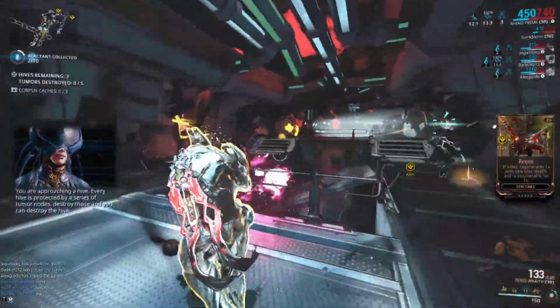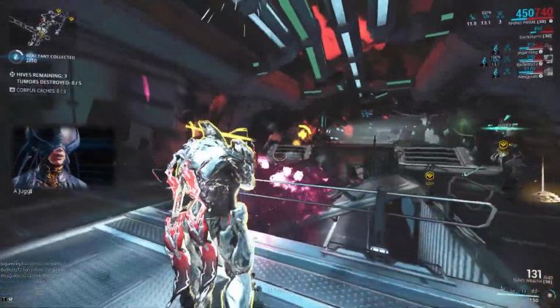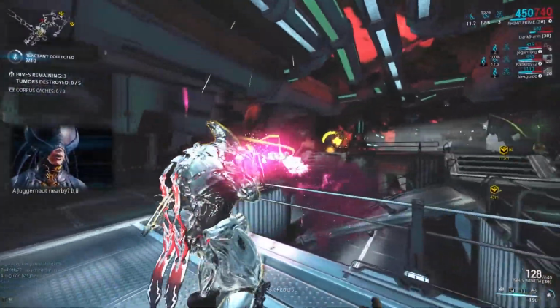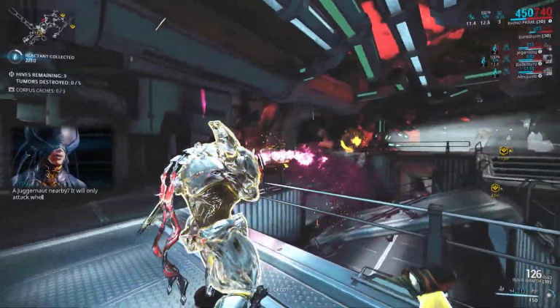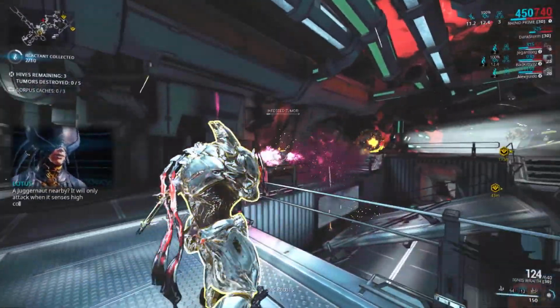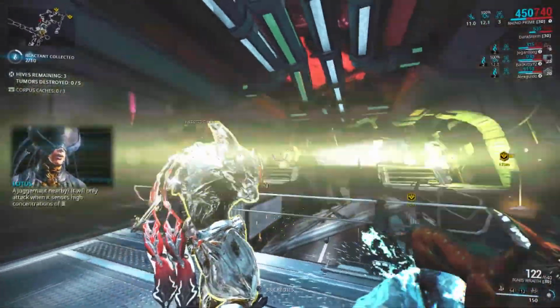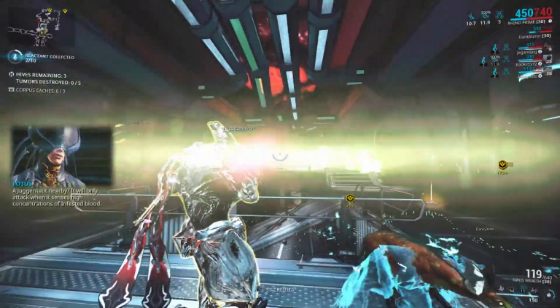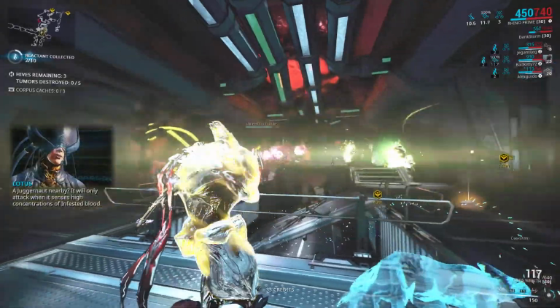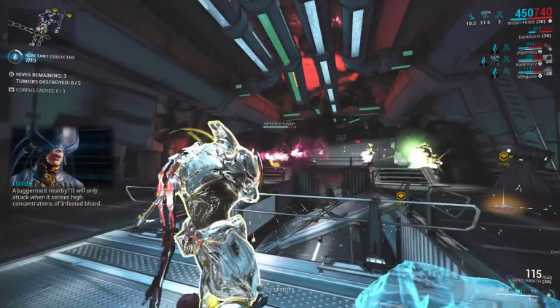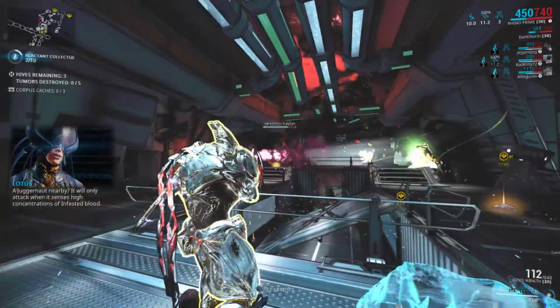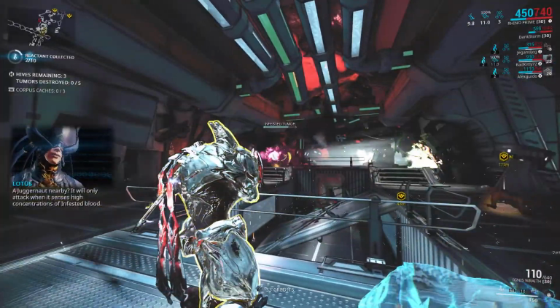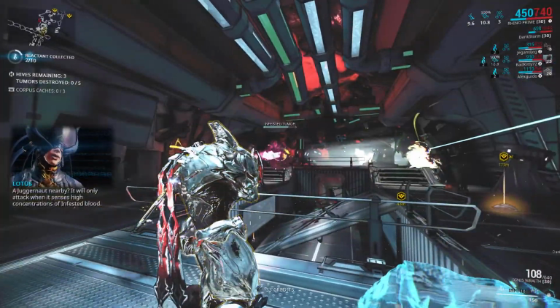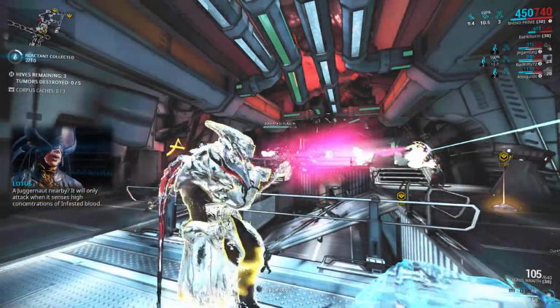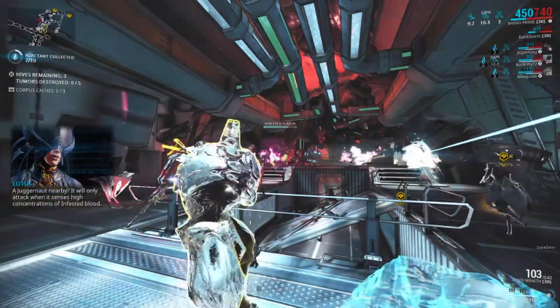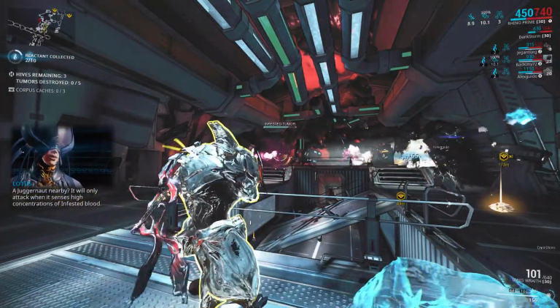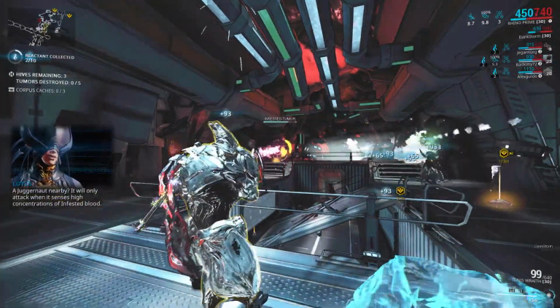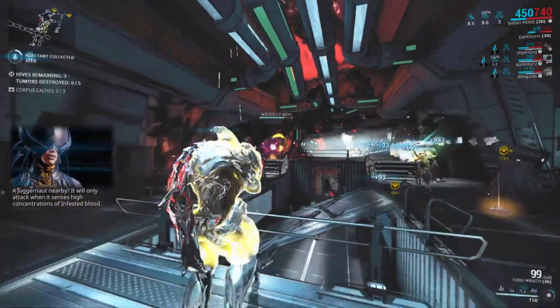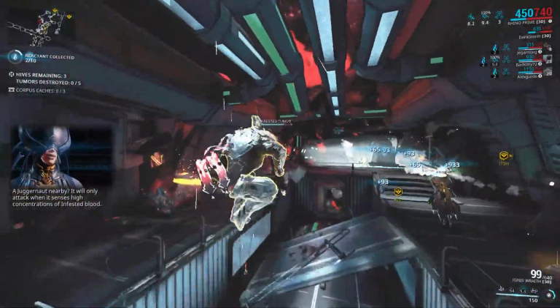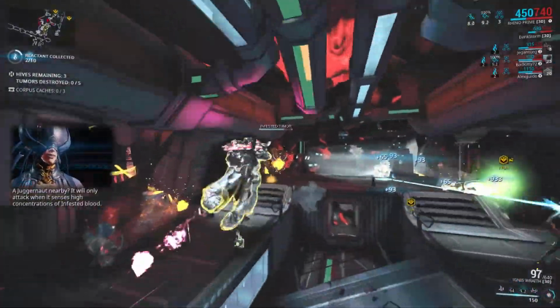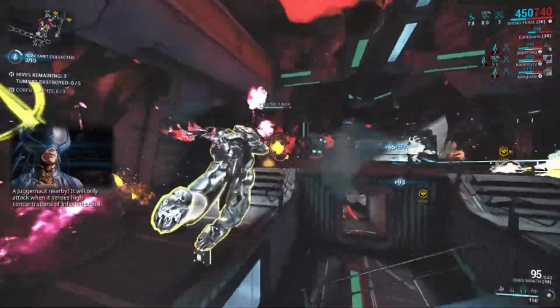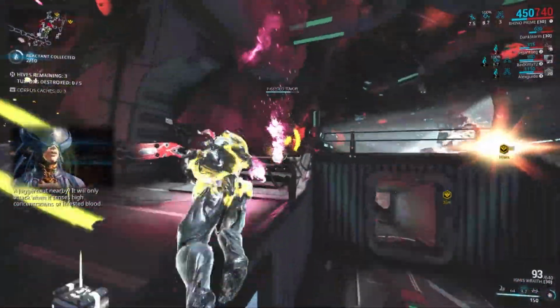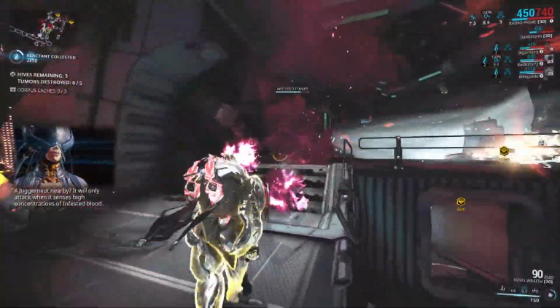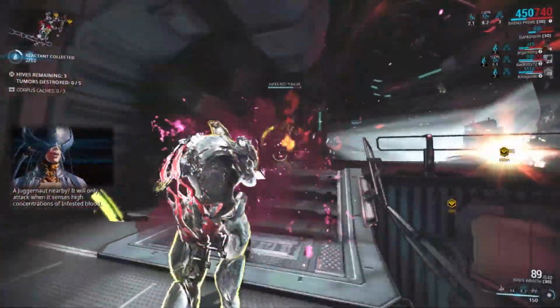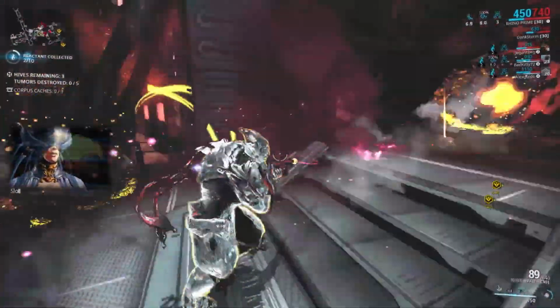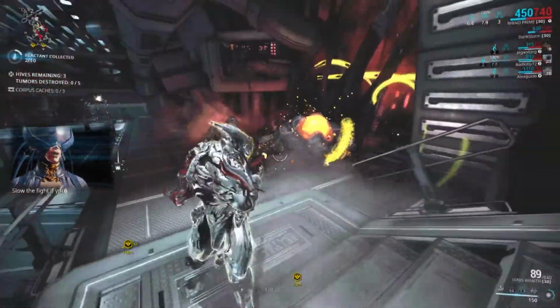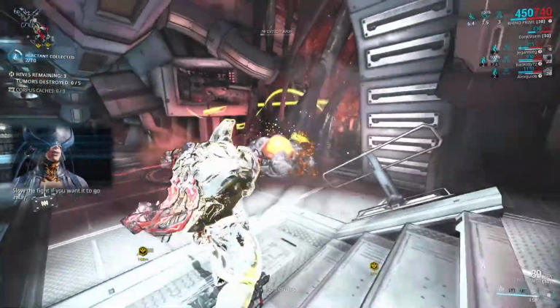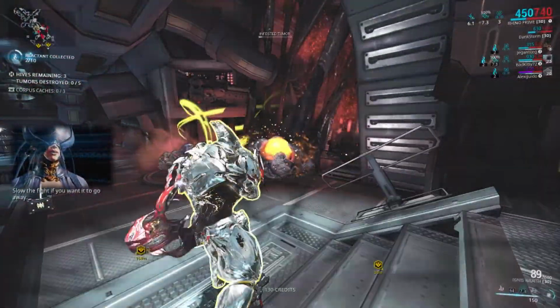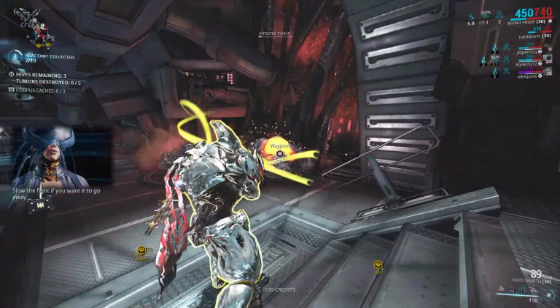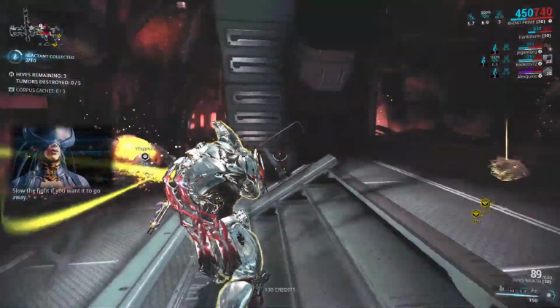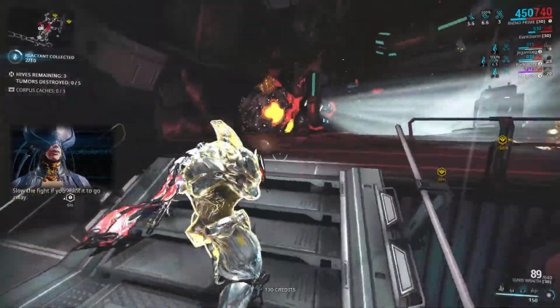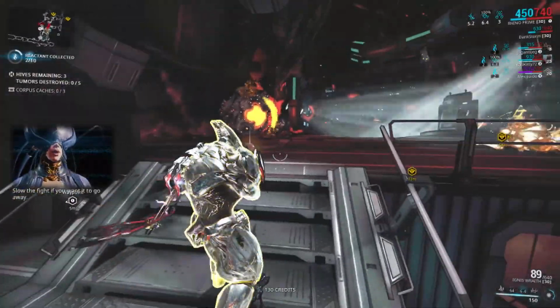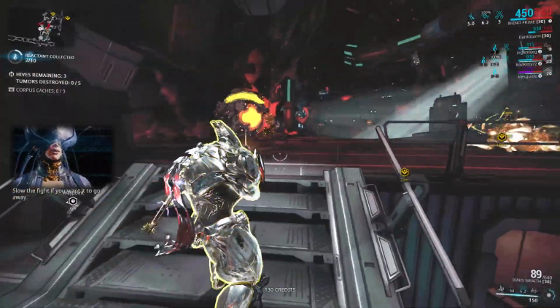A juggernaut is alive, and it will only attack when it senses high concentrations of infested blood. Slow the fight if you want it to go away.